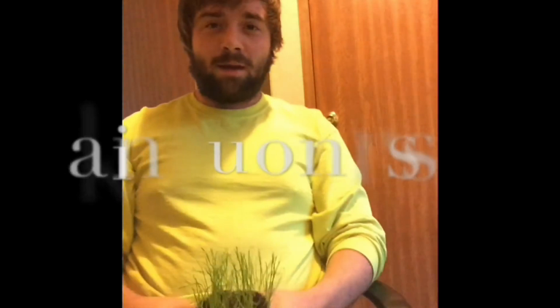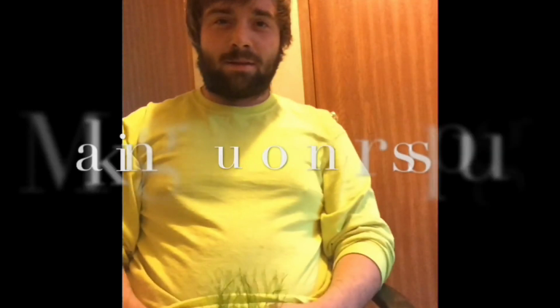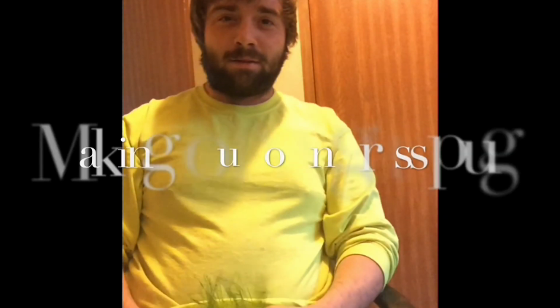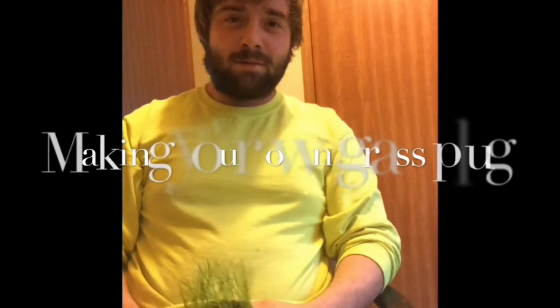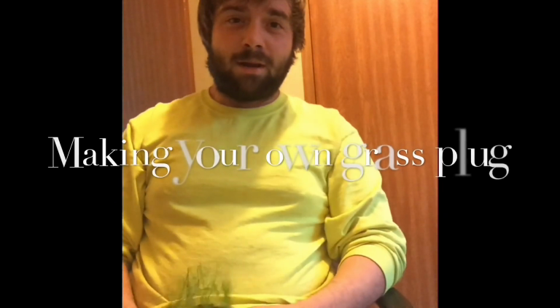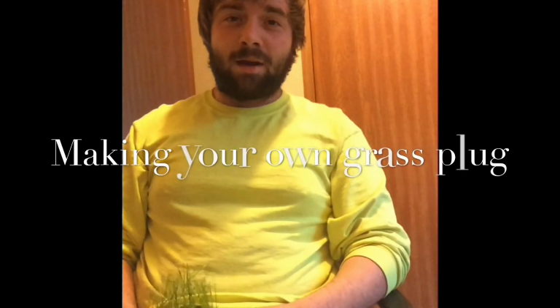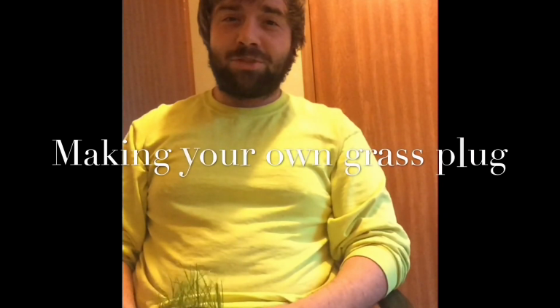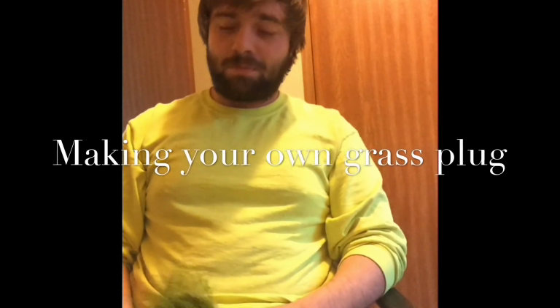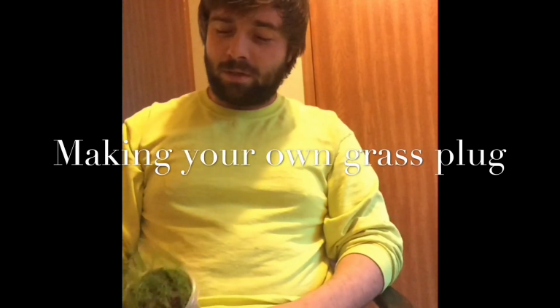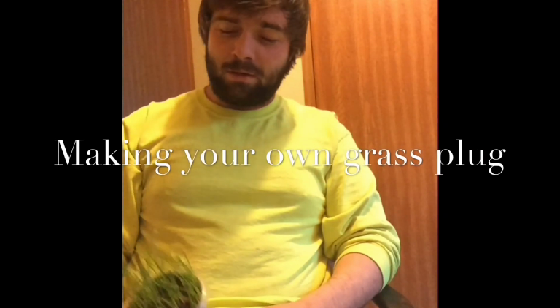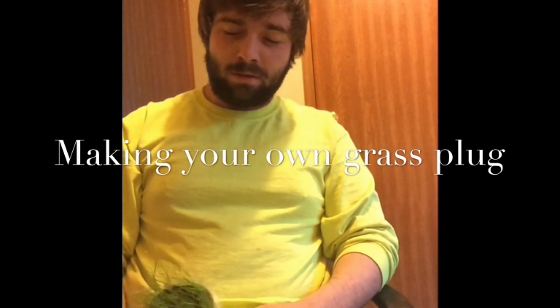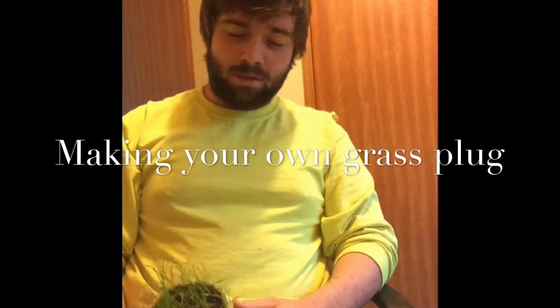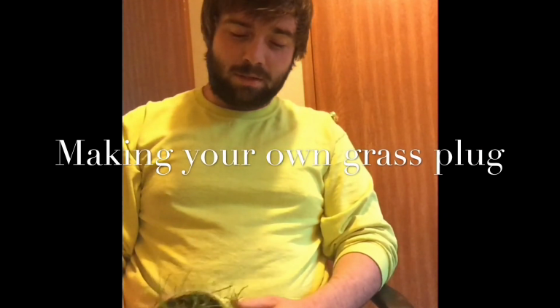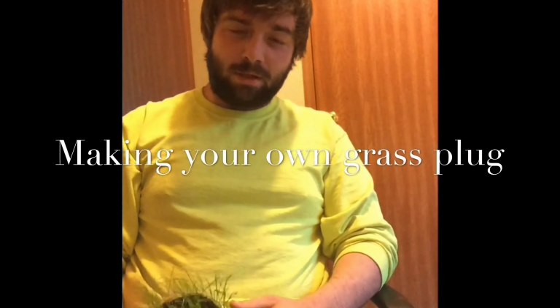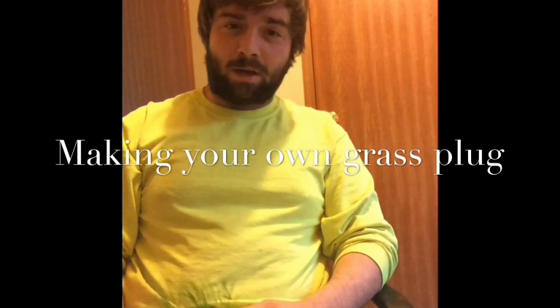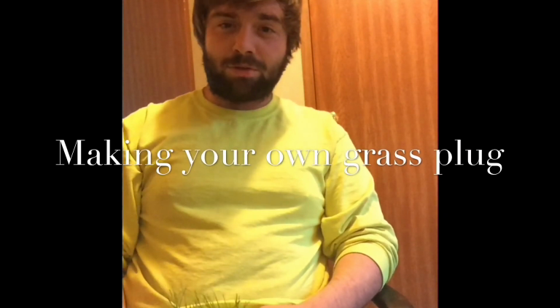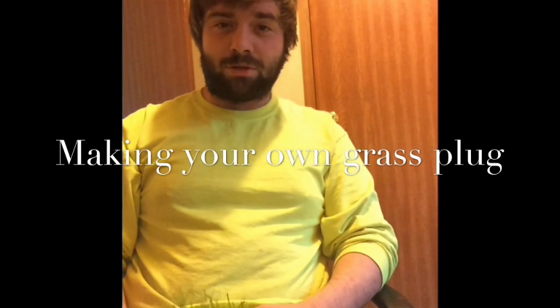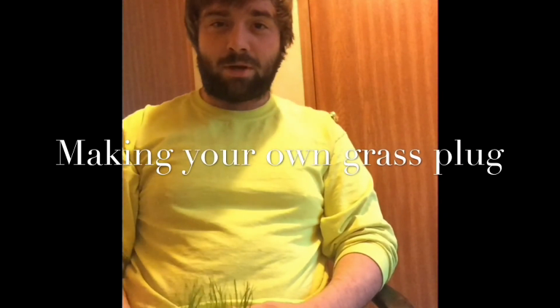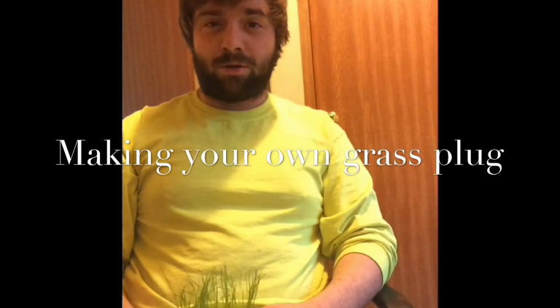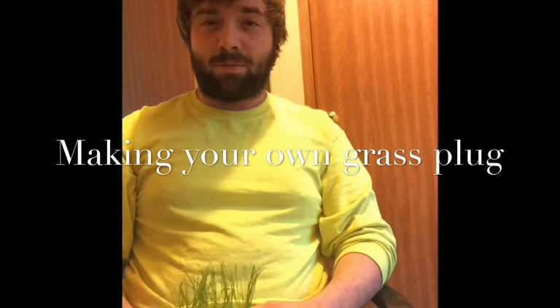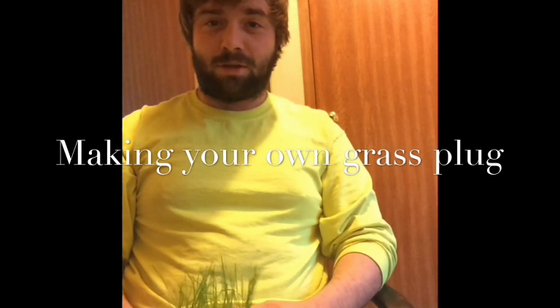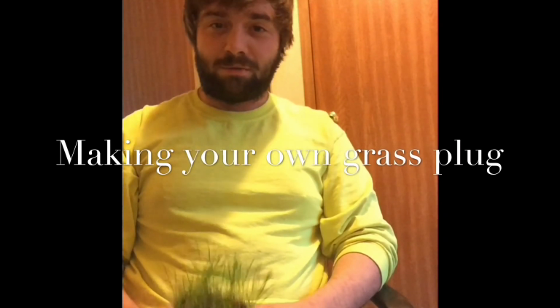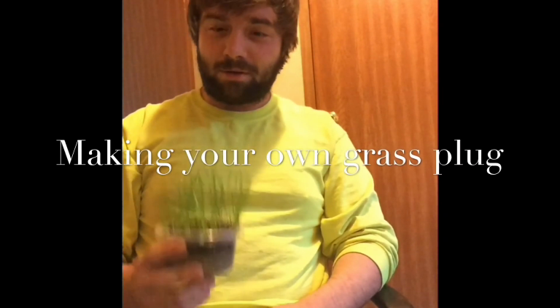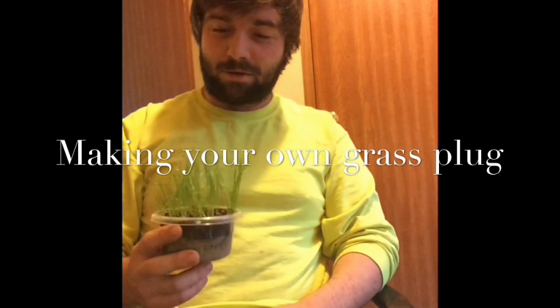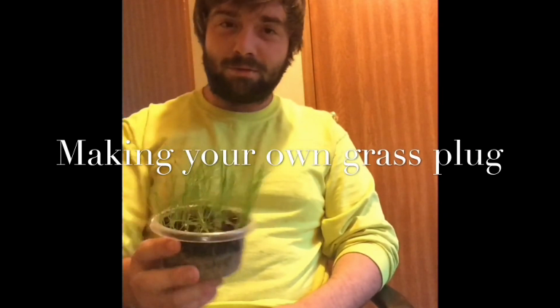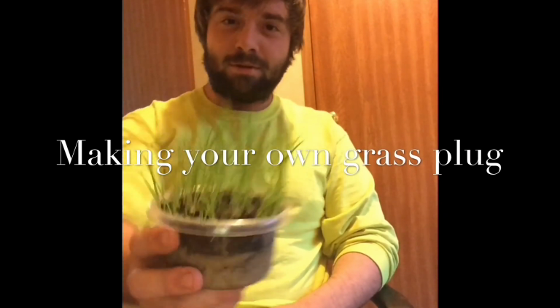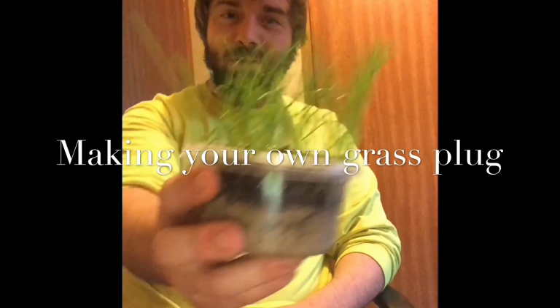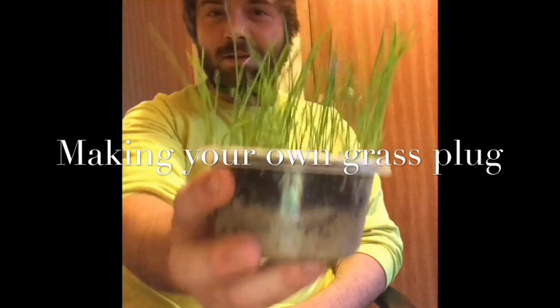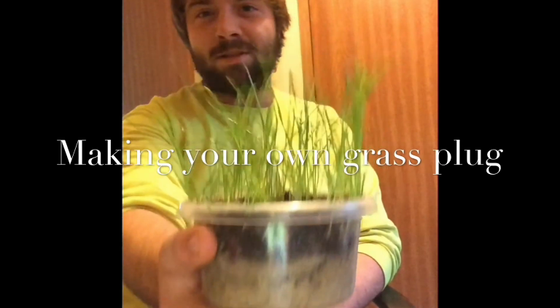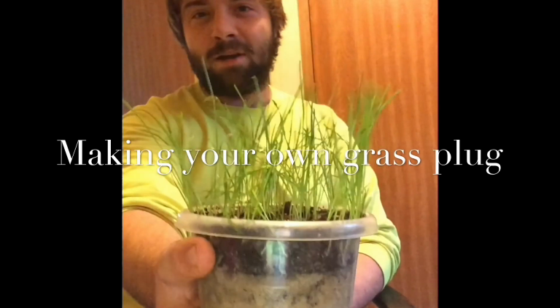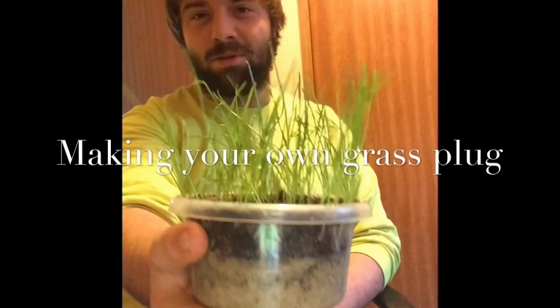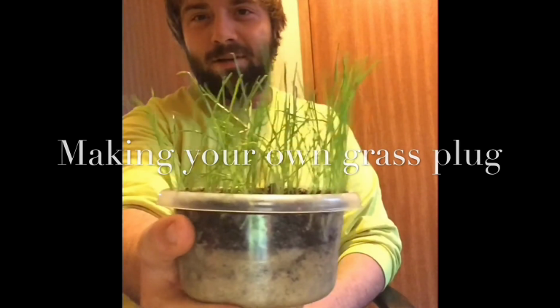Hi there, I'm JP and today I'm going to show you how you can make your very own sod plug.